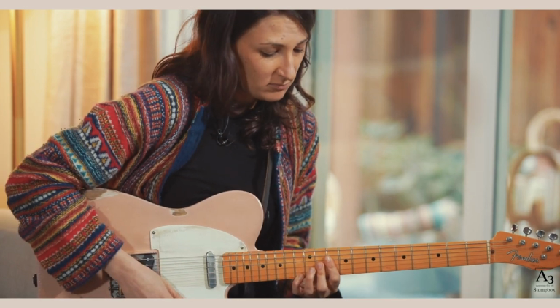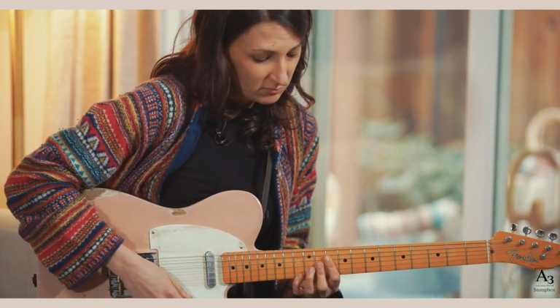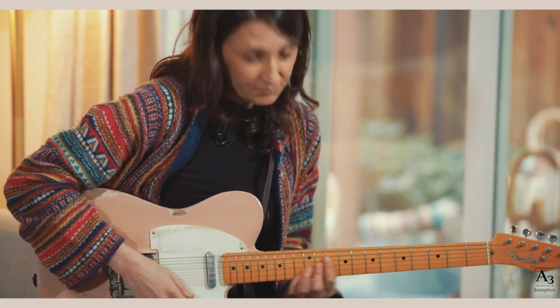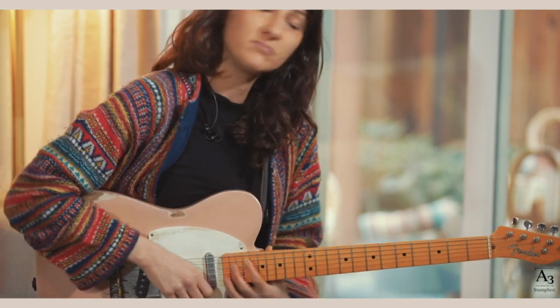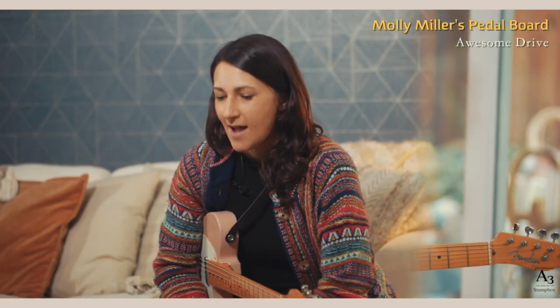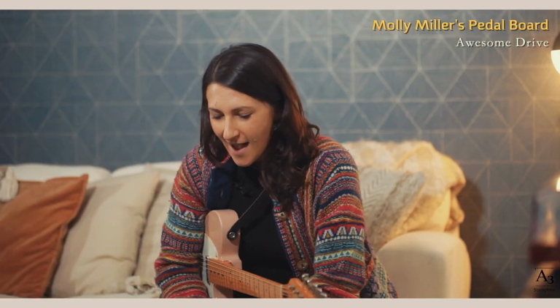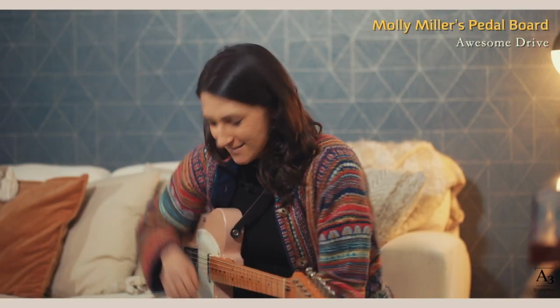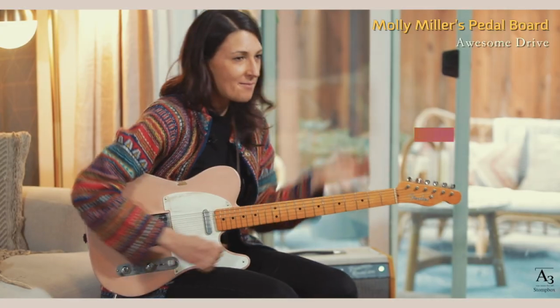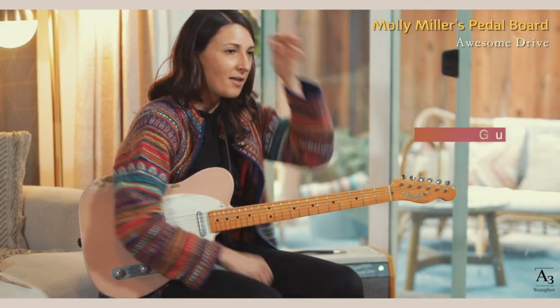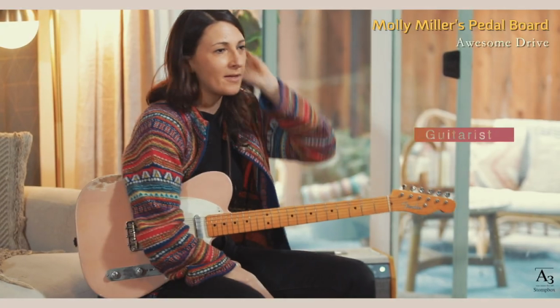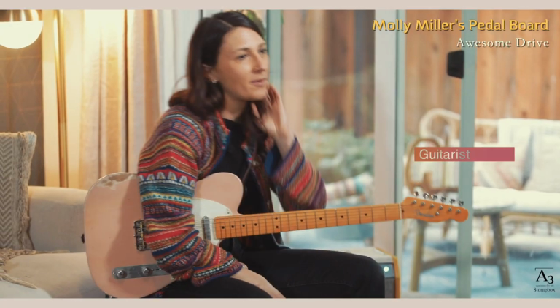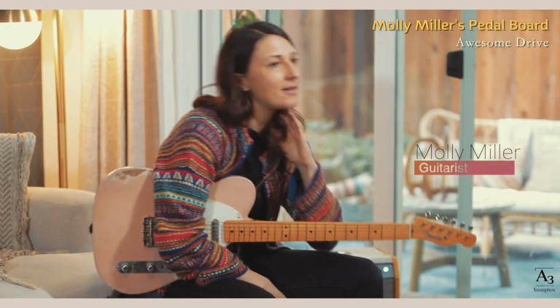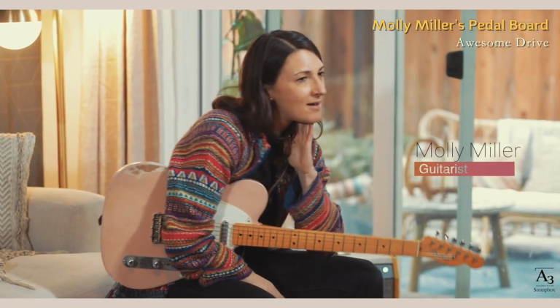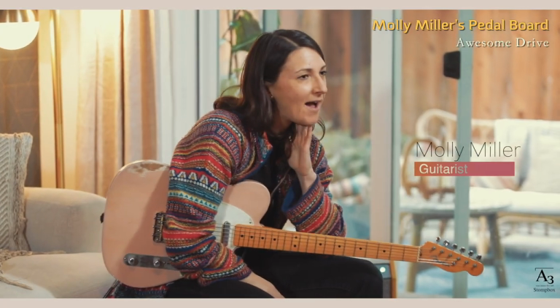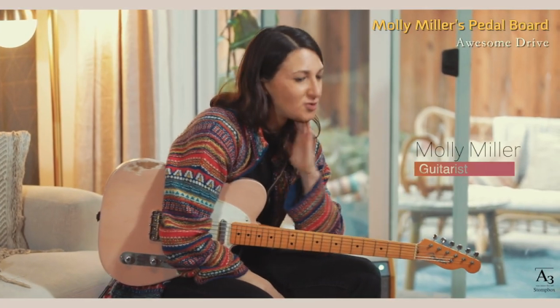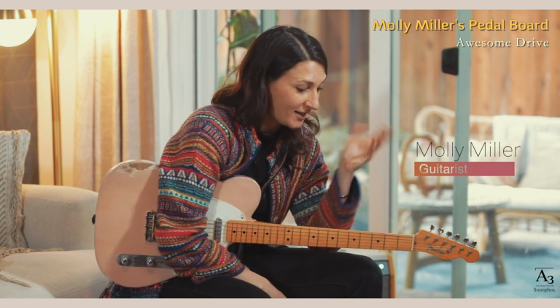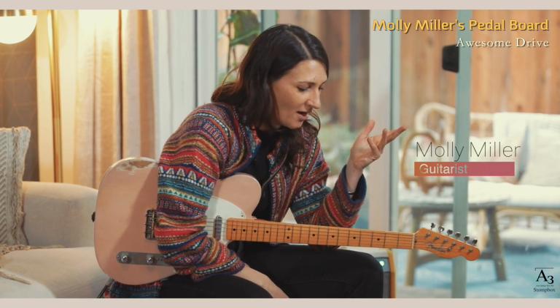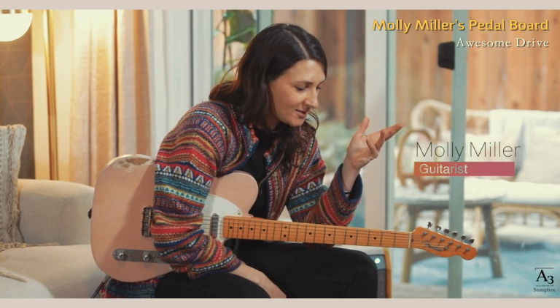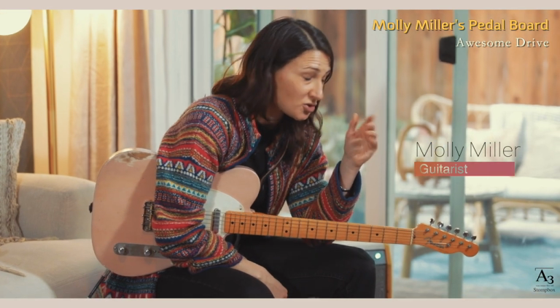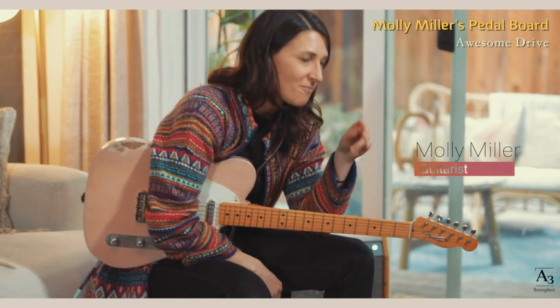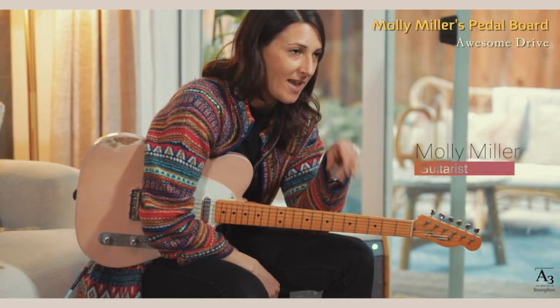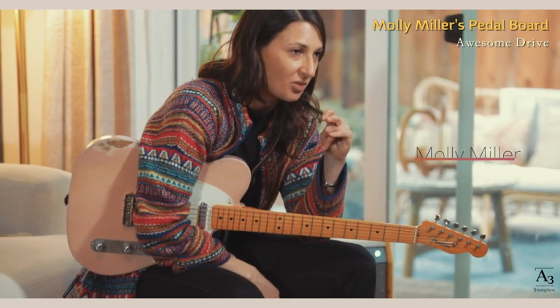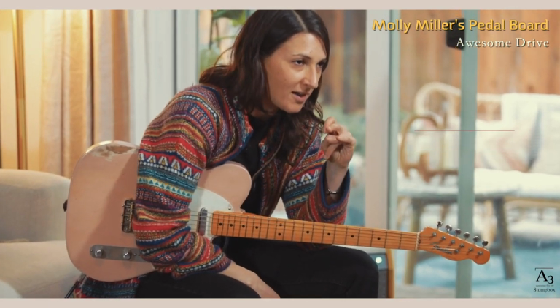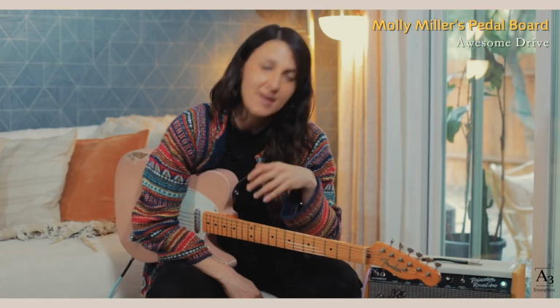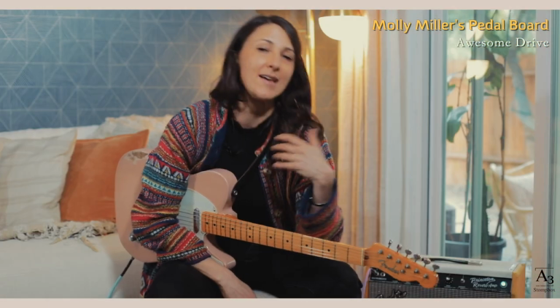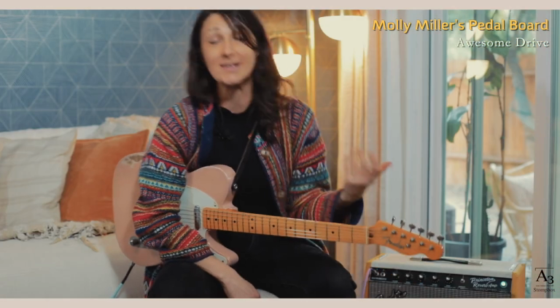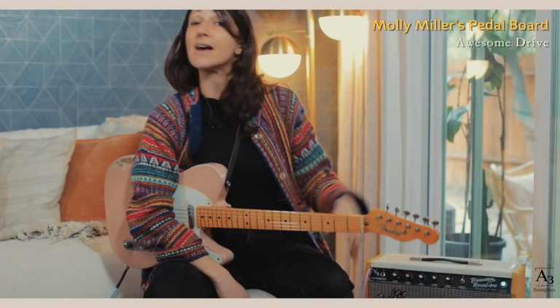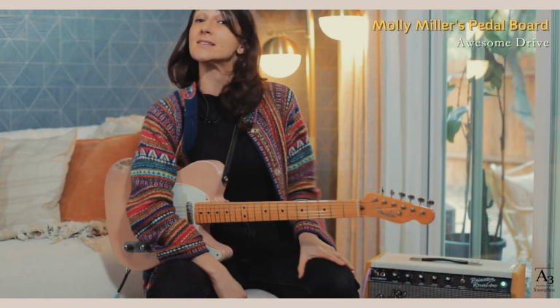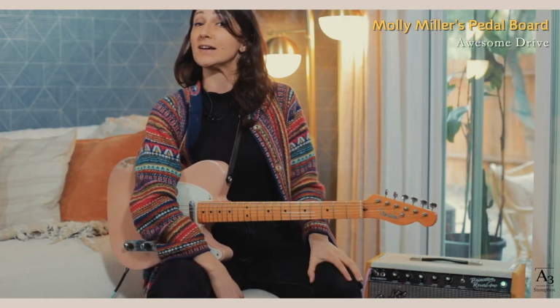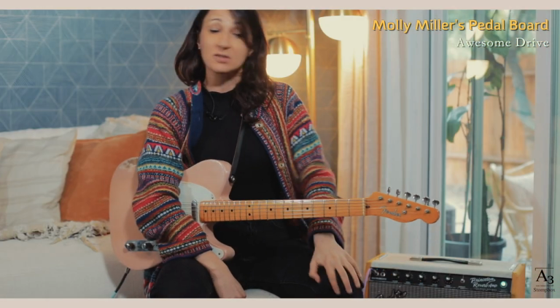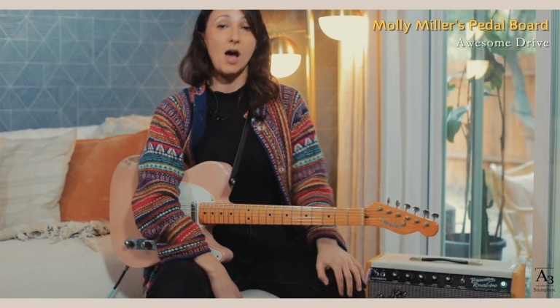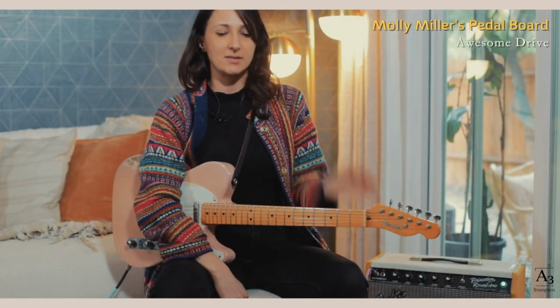Hi! I am Molly Miller. We're here checking out the Awesome Drive by A3. It is, as it sounds, awesome.